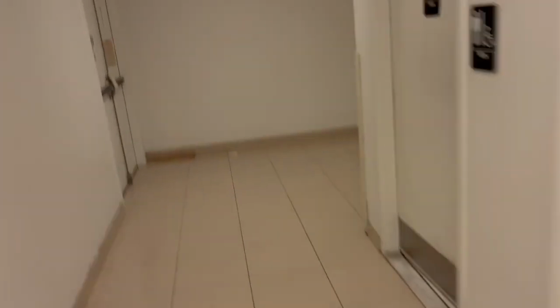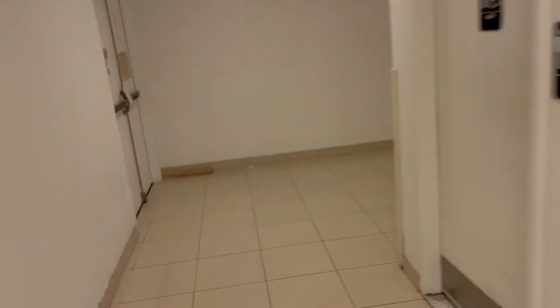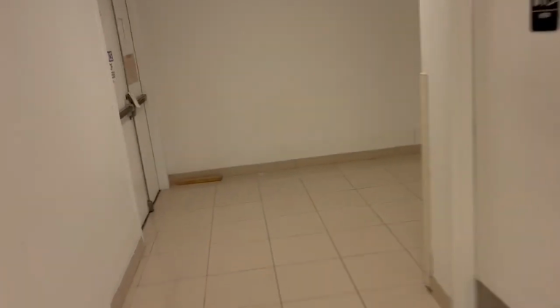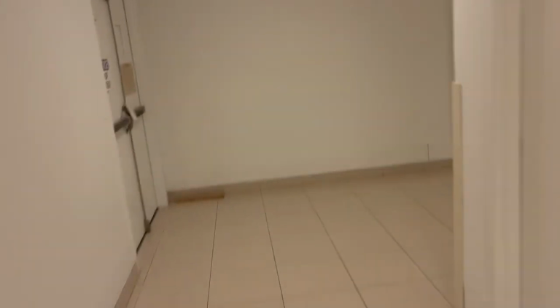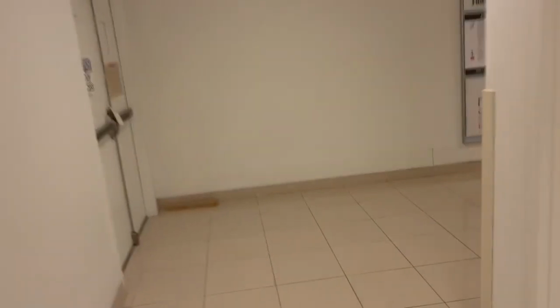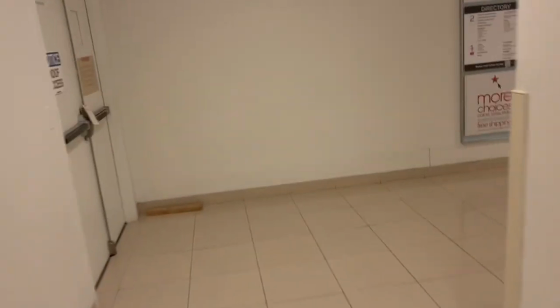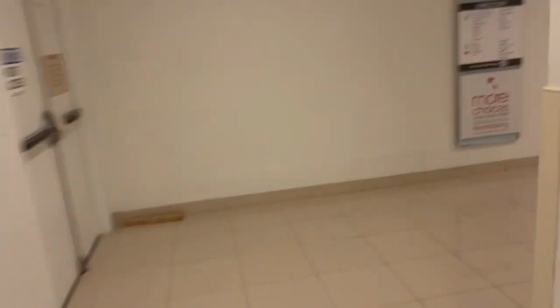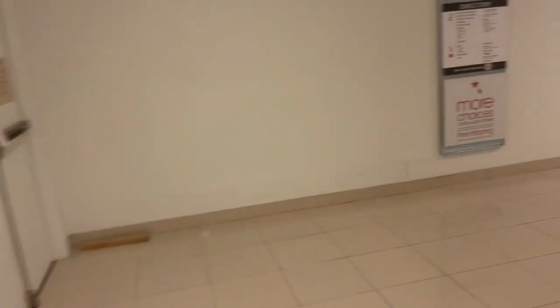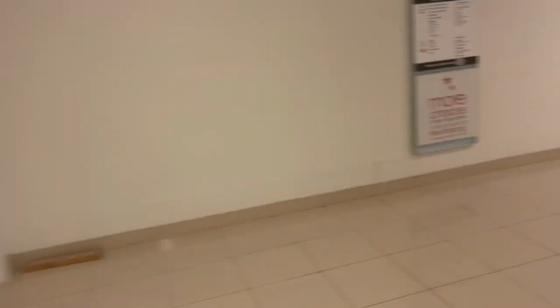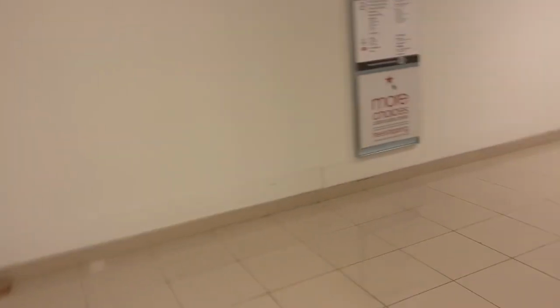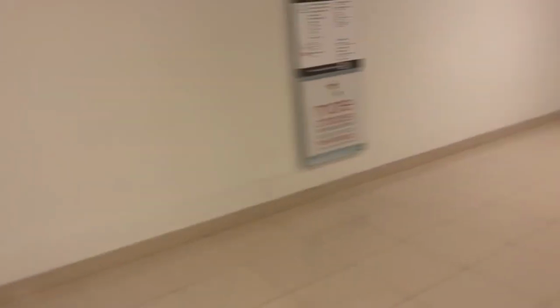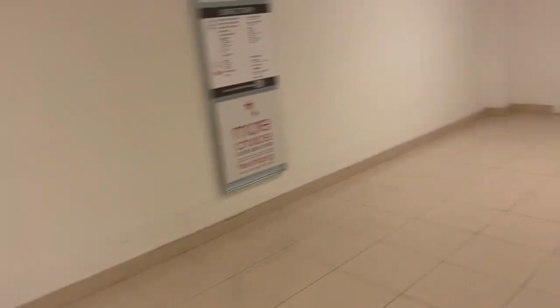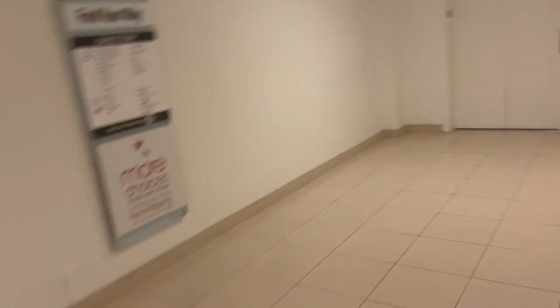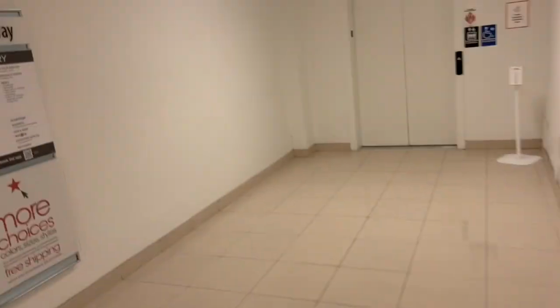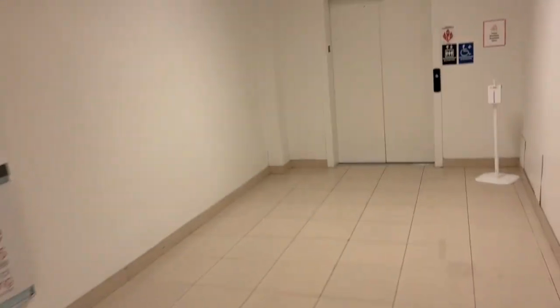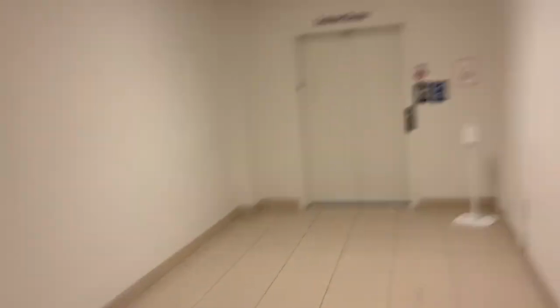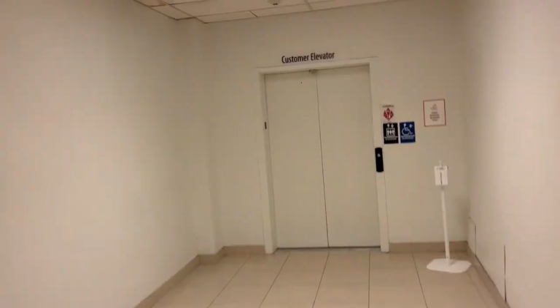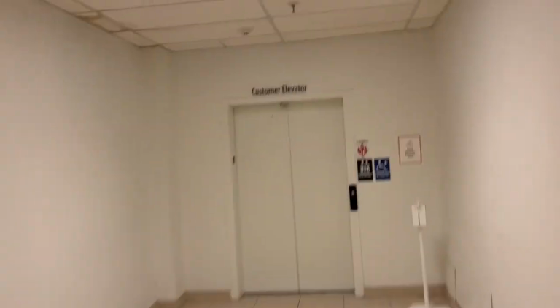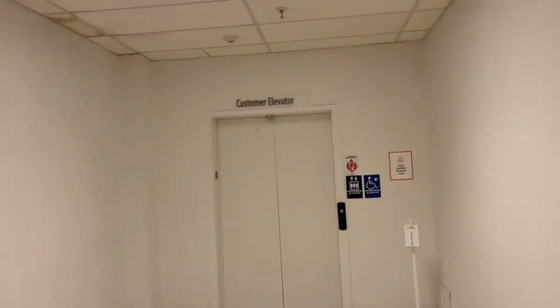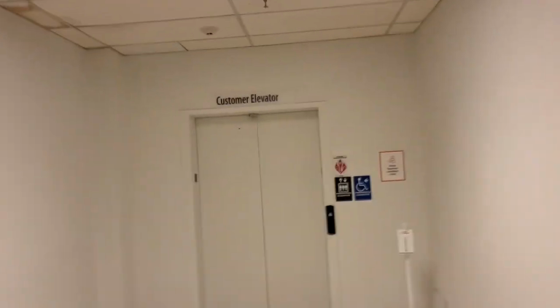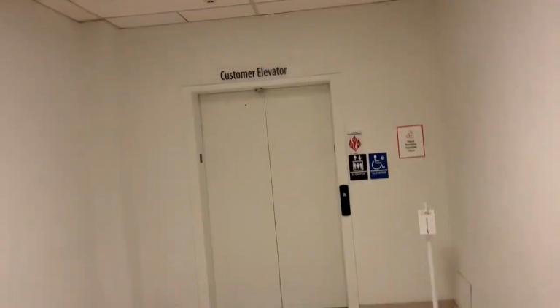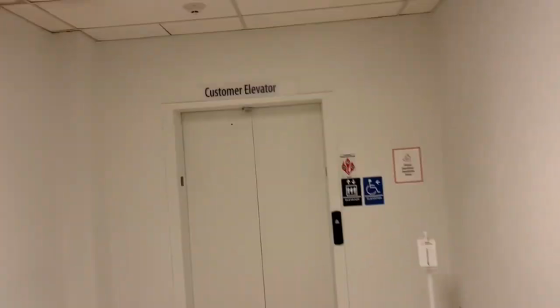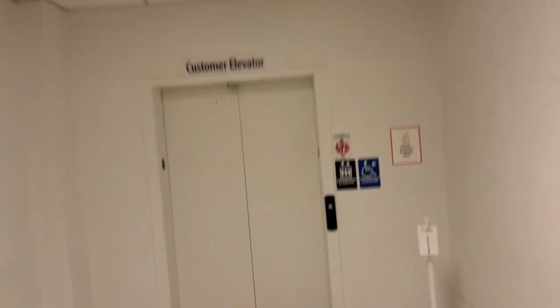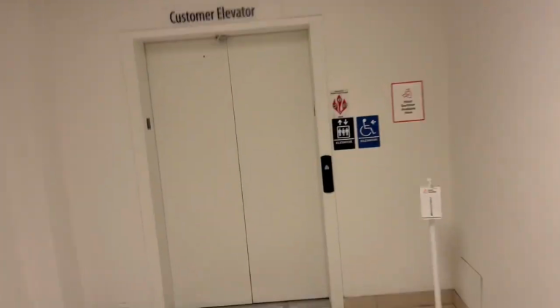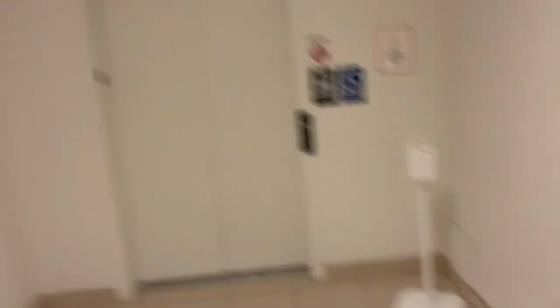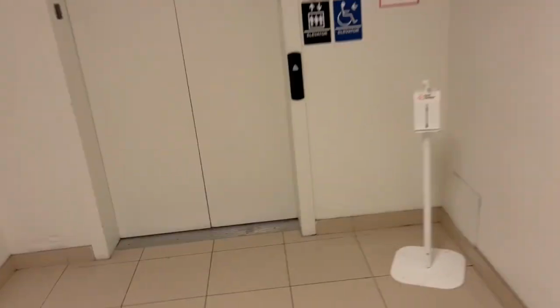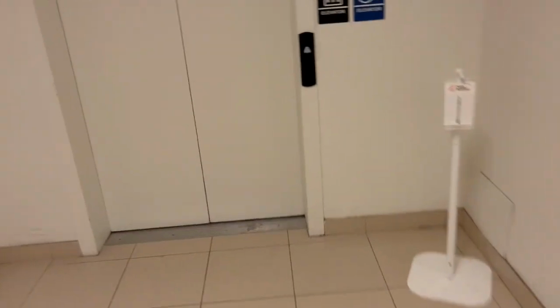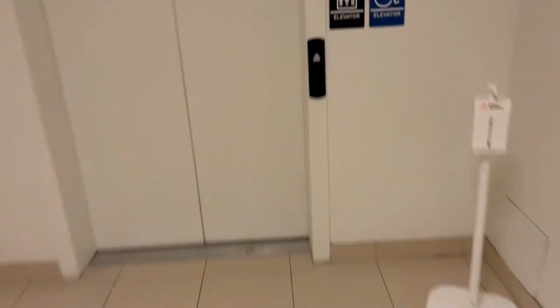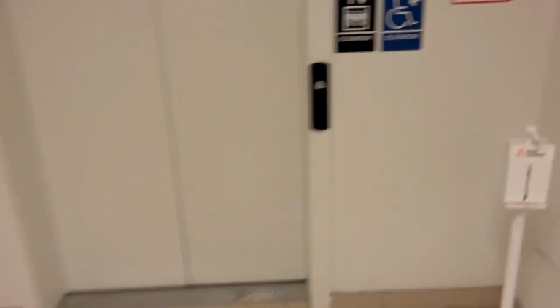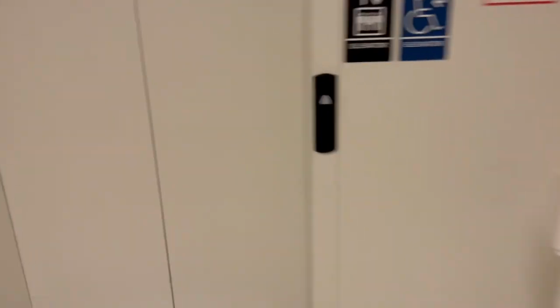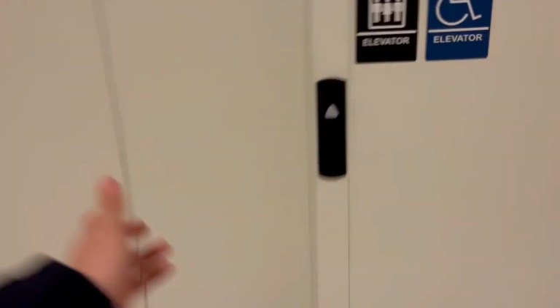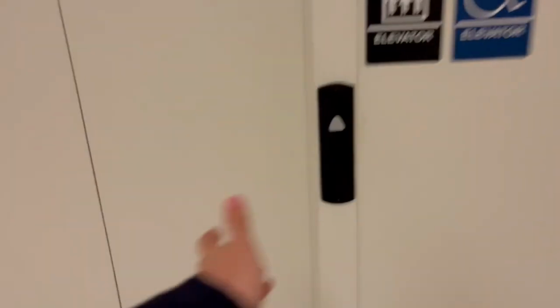Hi, this is the elevator. Macy's Montgomery Mall, North Wales, Pennsylvania.